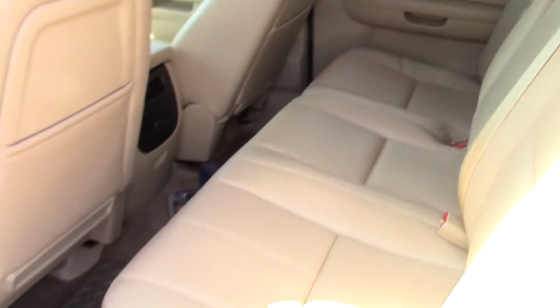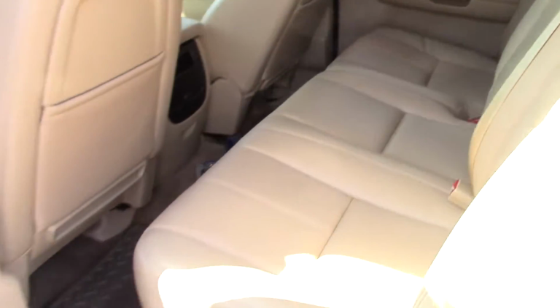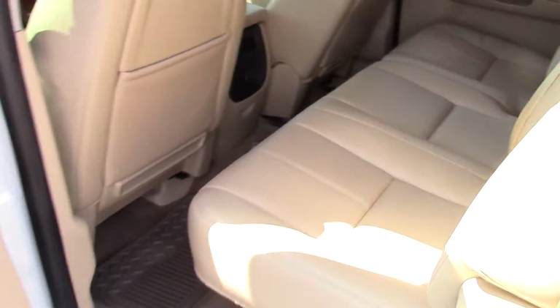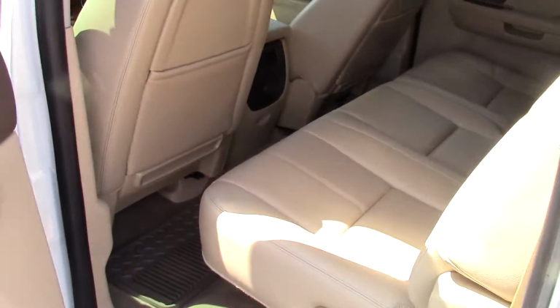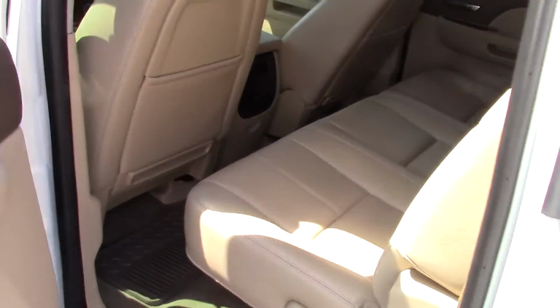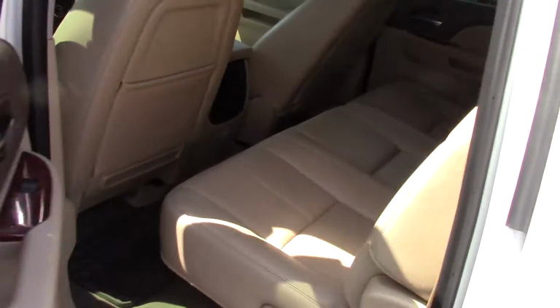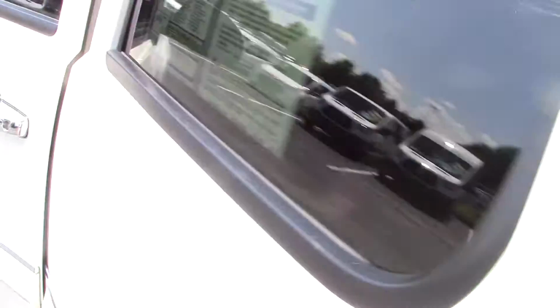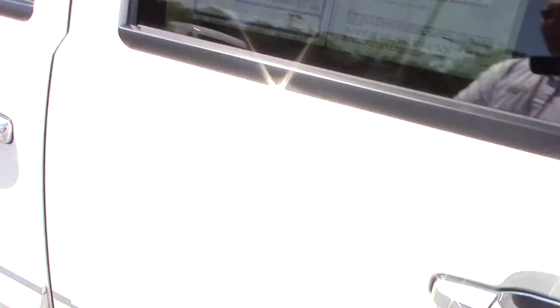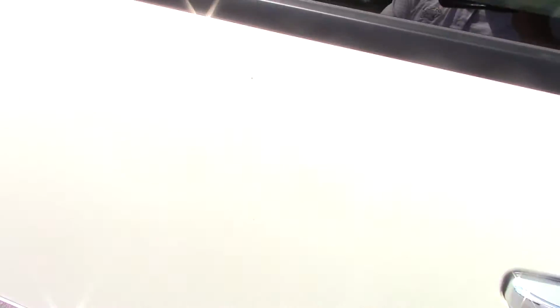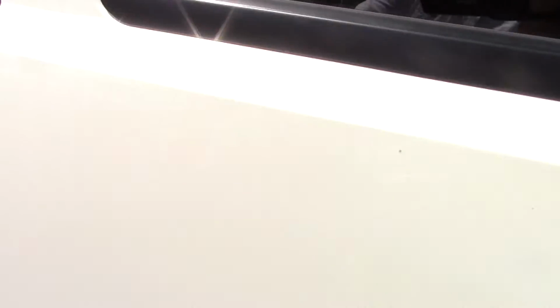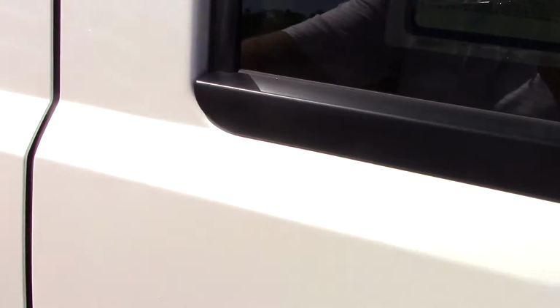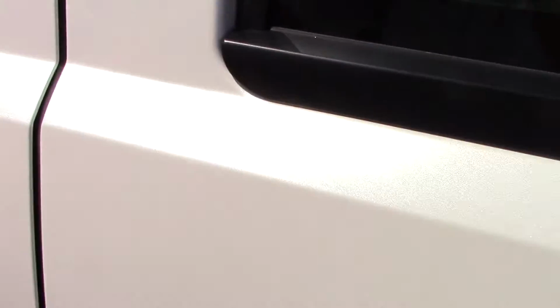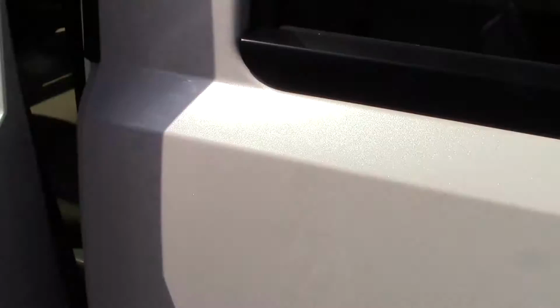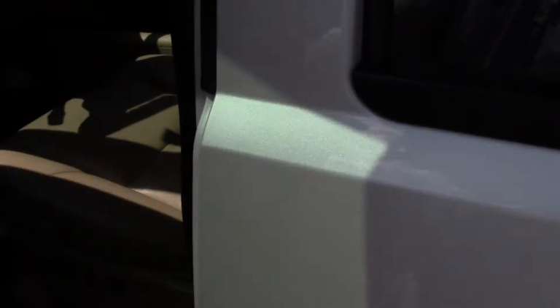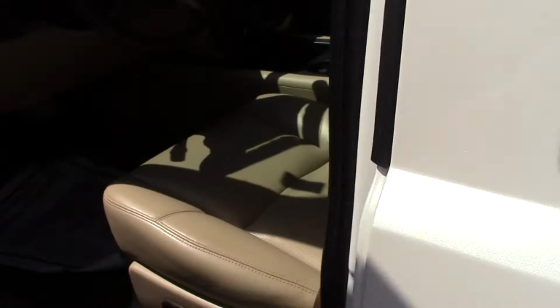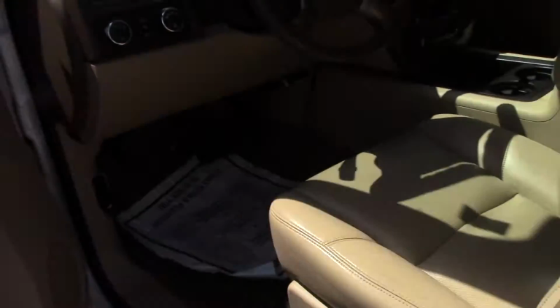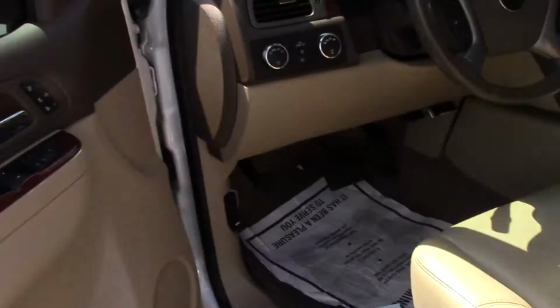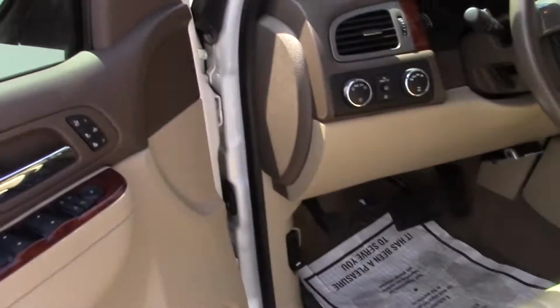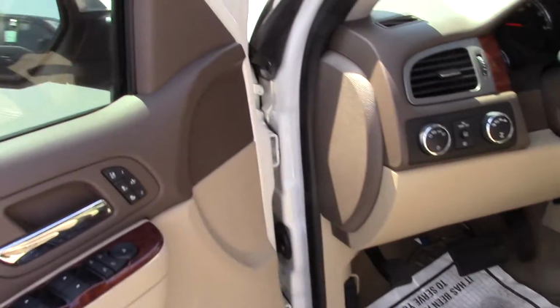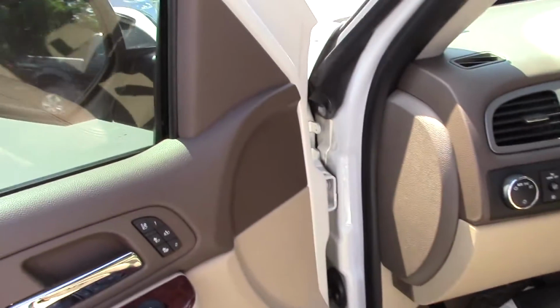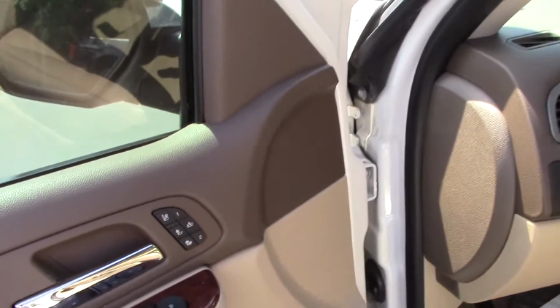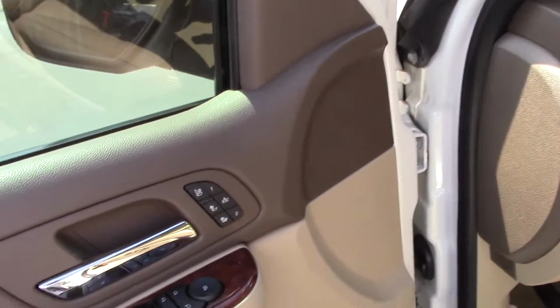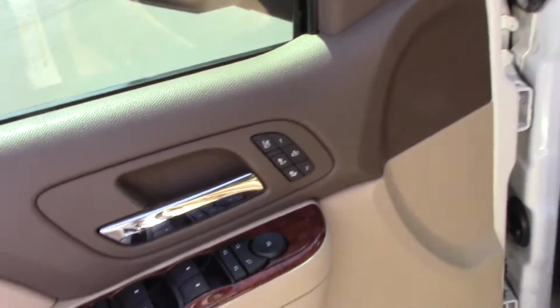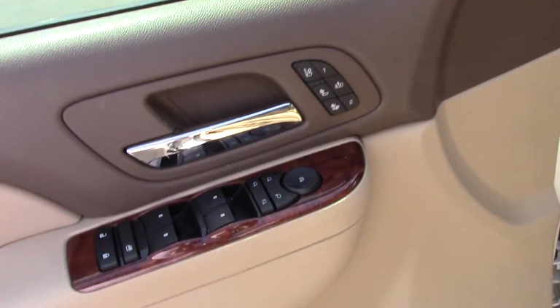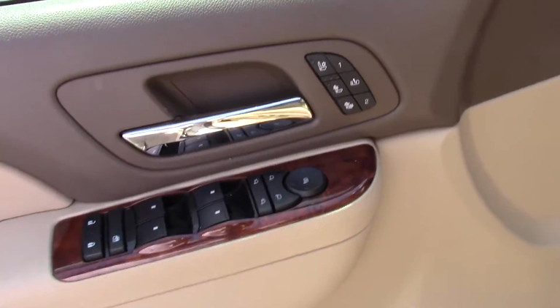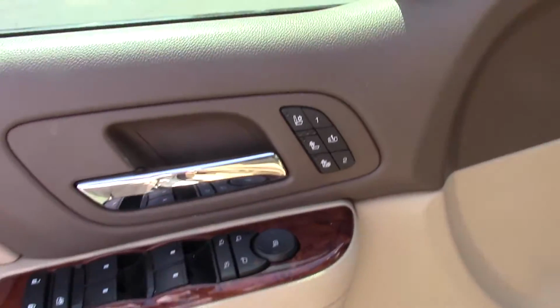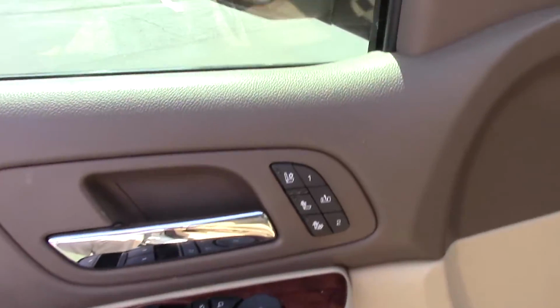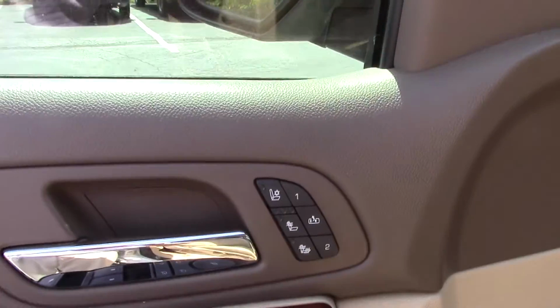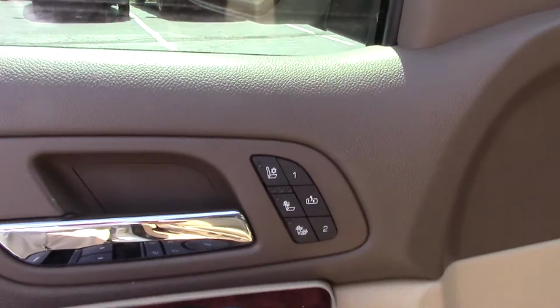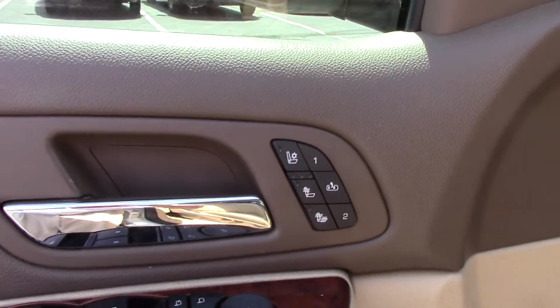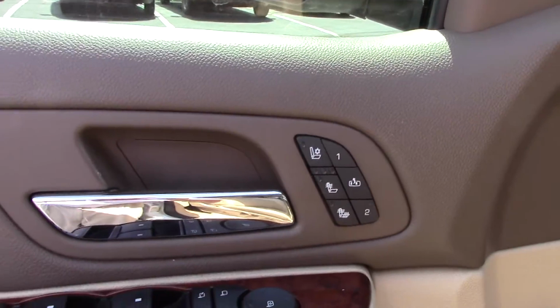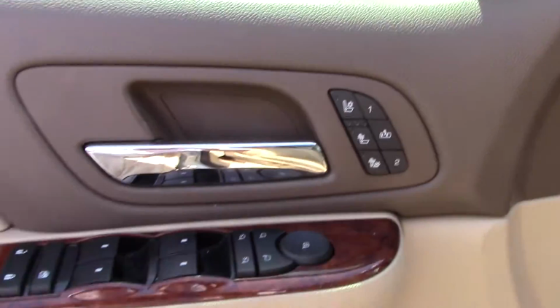Leather interior — just an awesome truck. It even has heated and air conditioned seats.